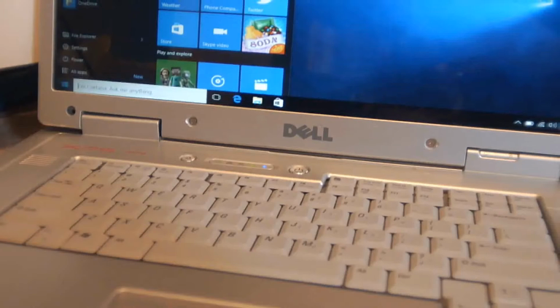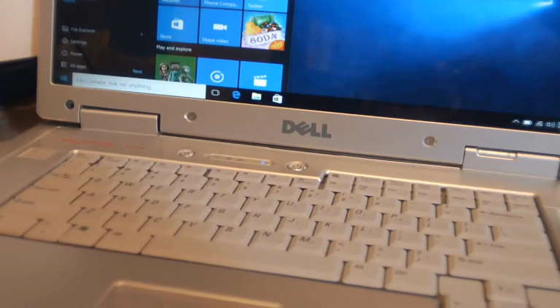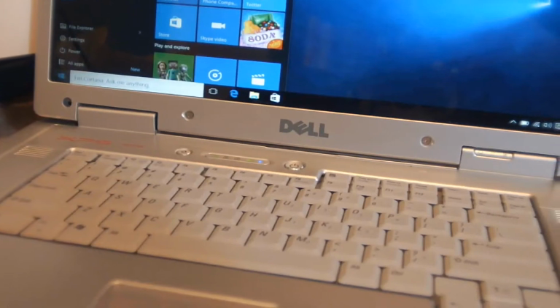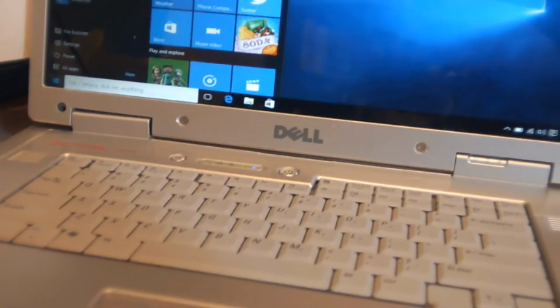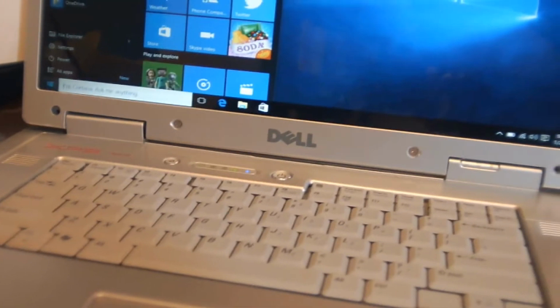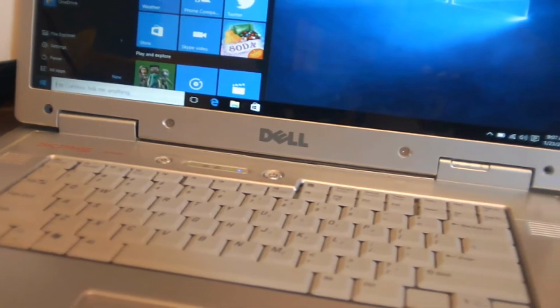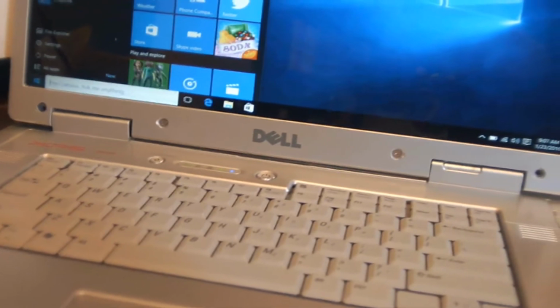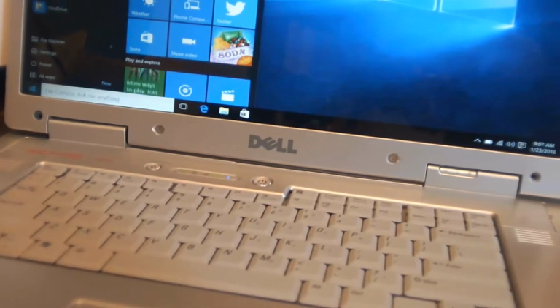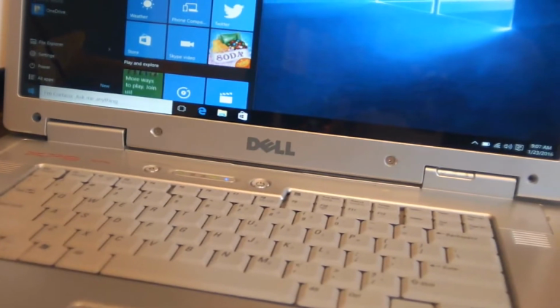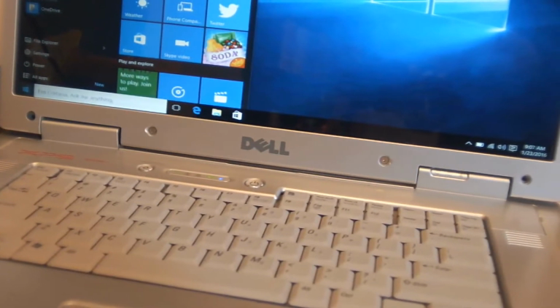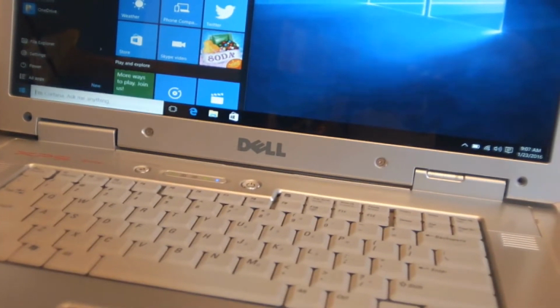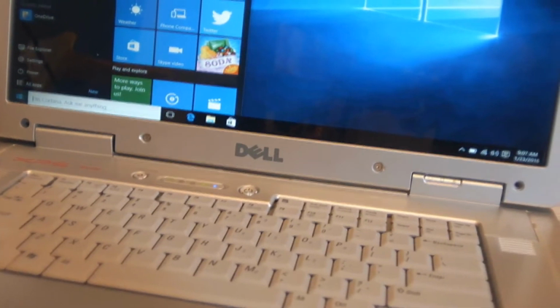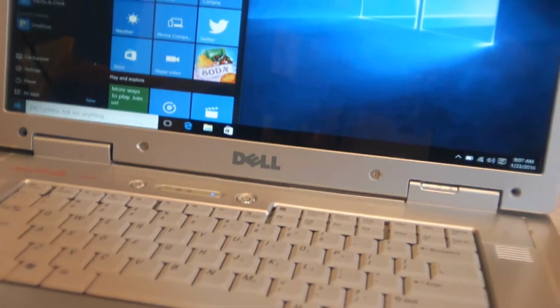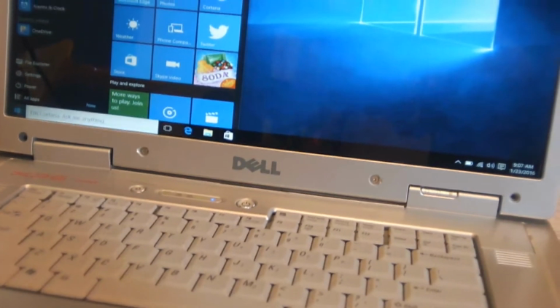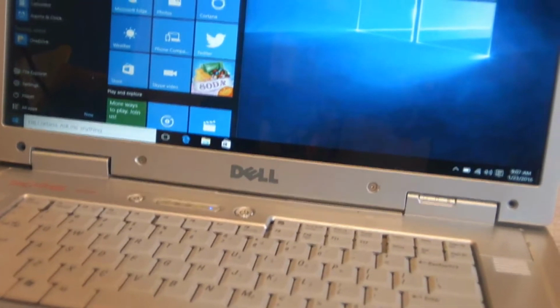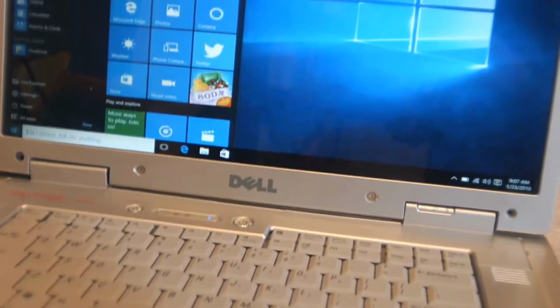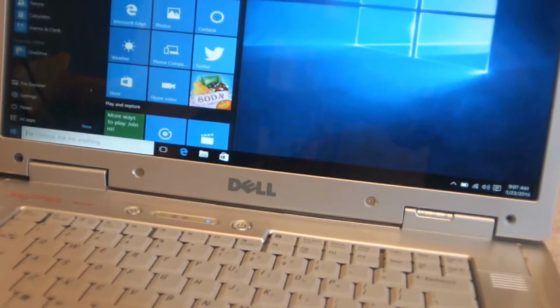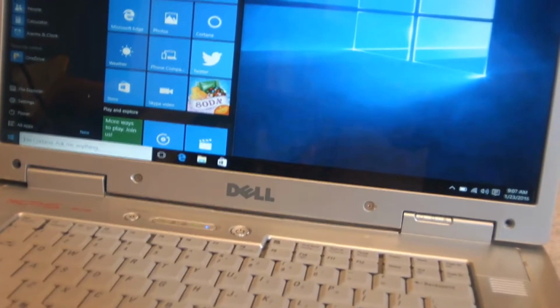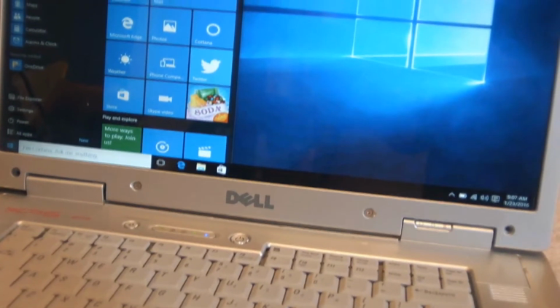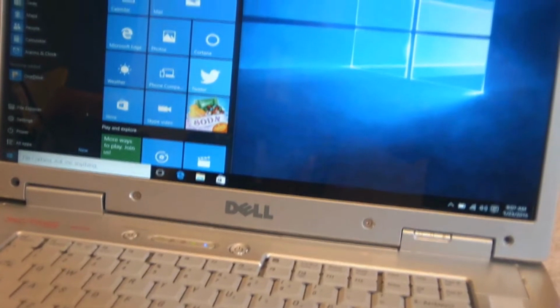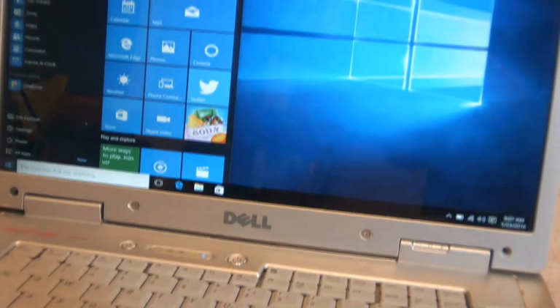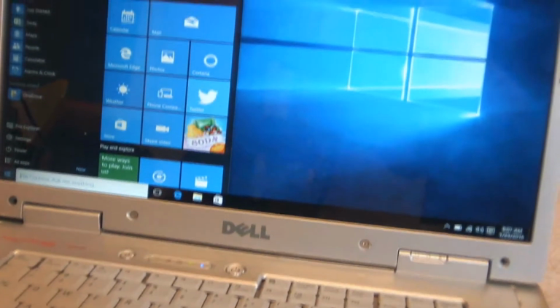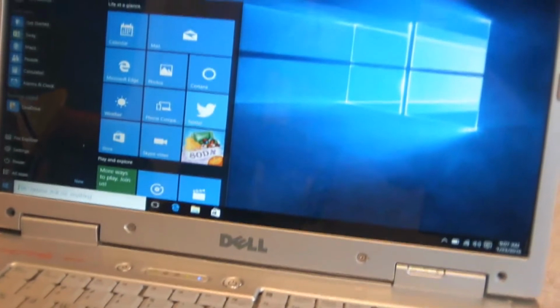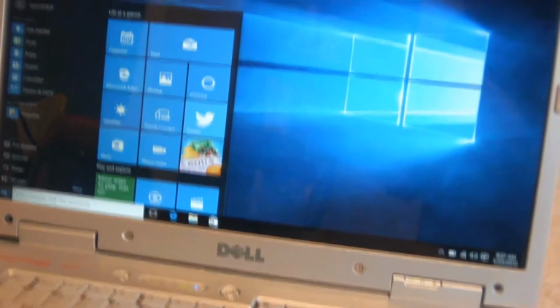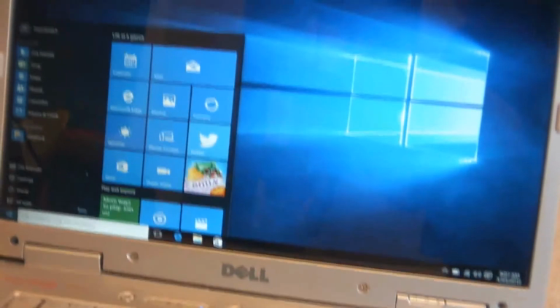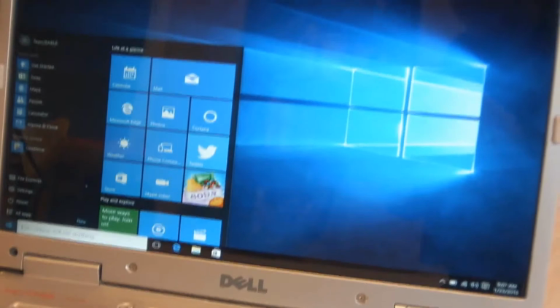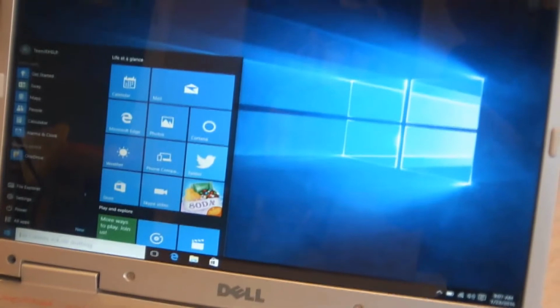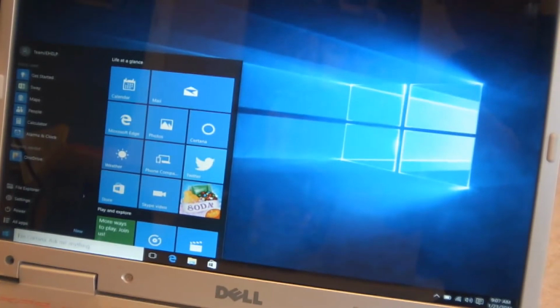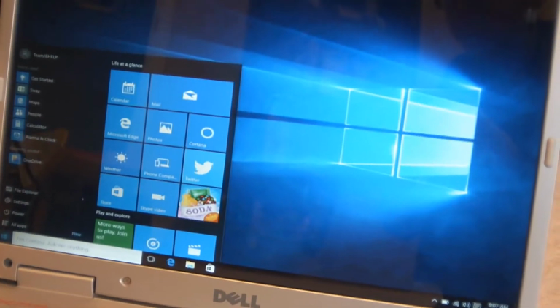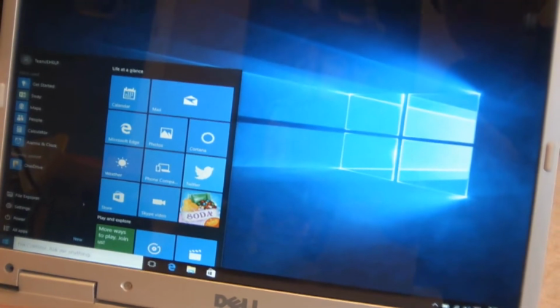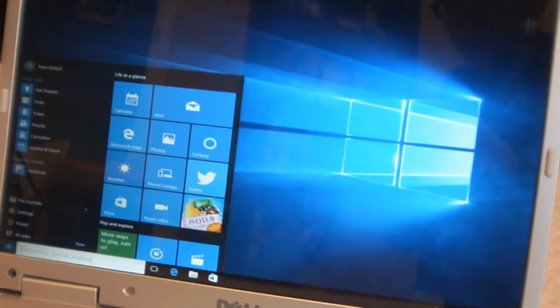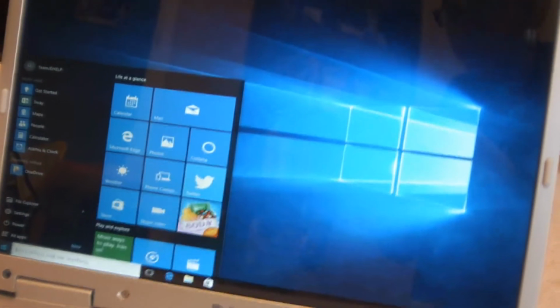Hey guys, Team J.E. Hope here, and today we are going to see how well Windows 10 runs on a computer from 2005.